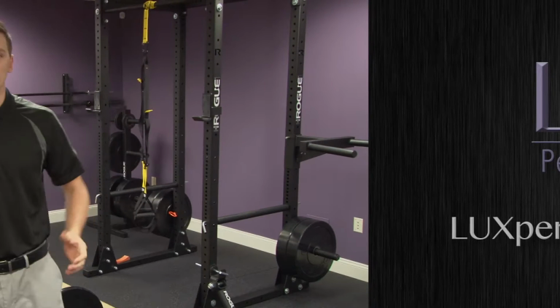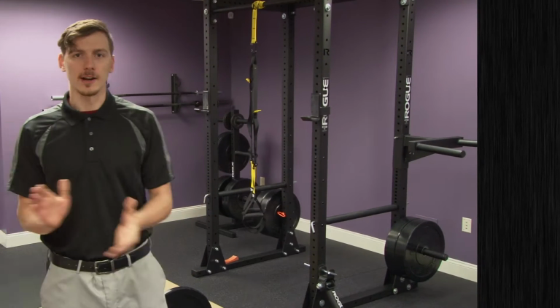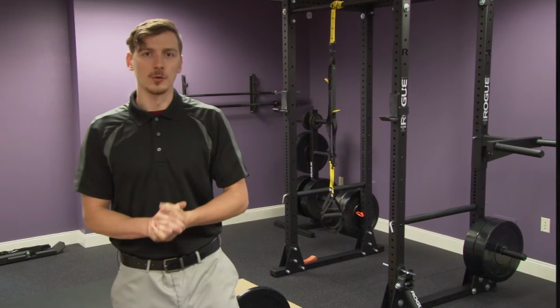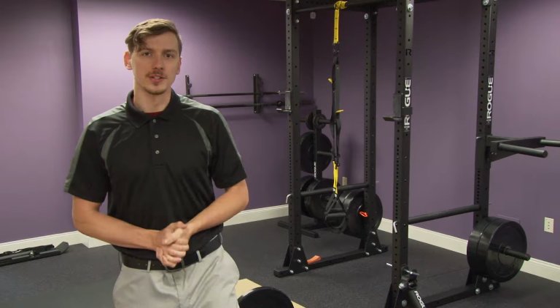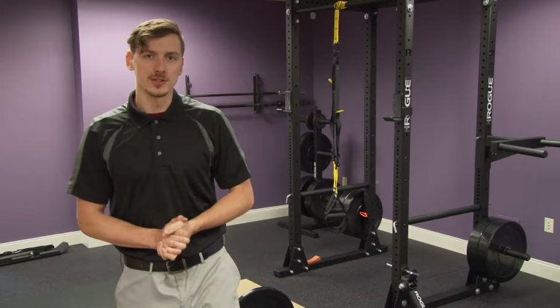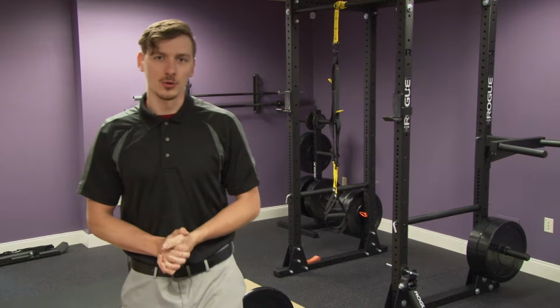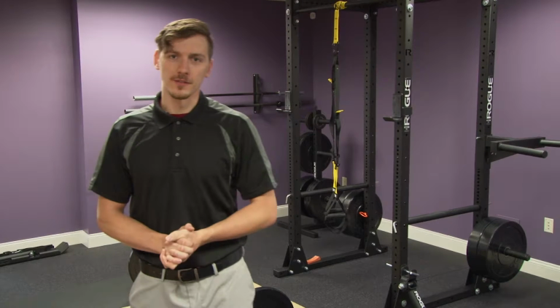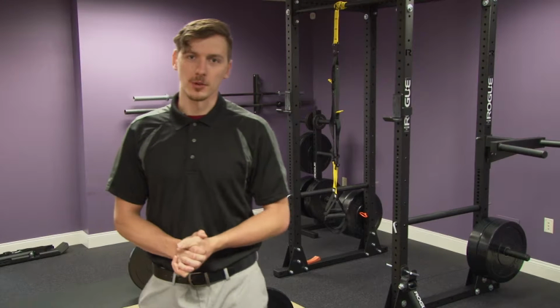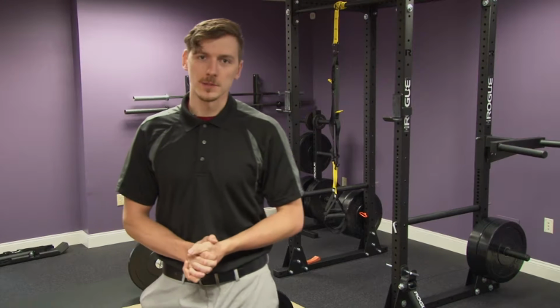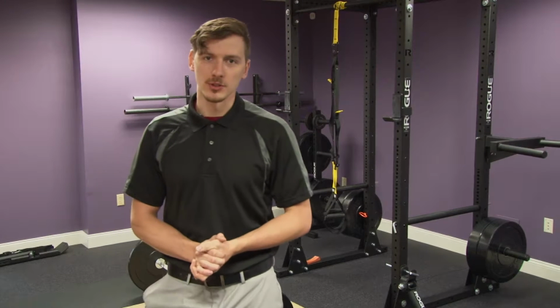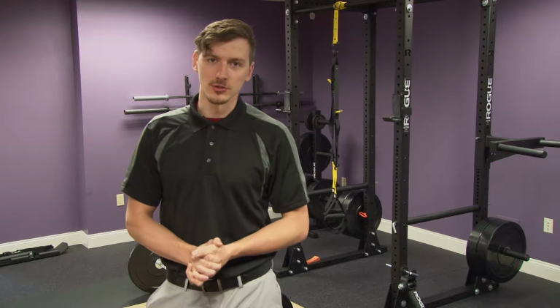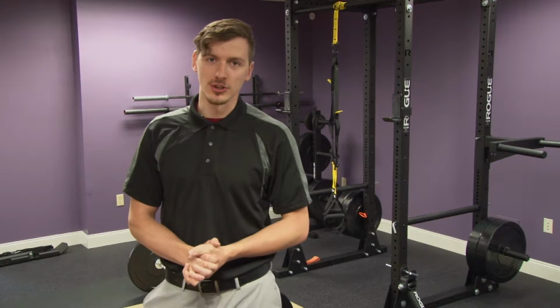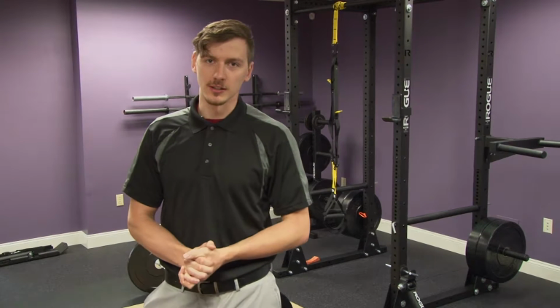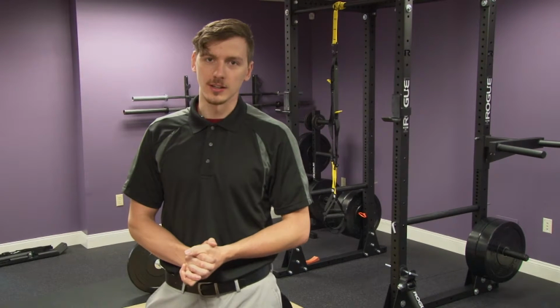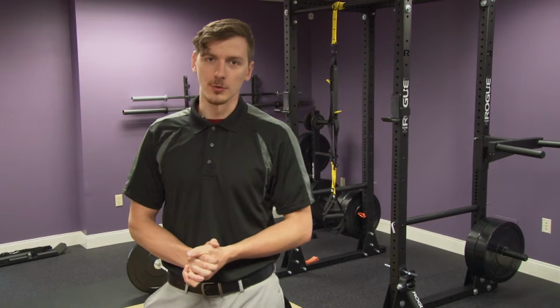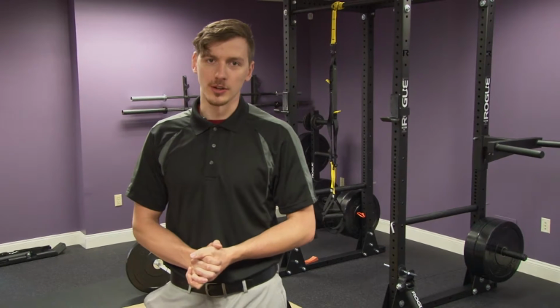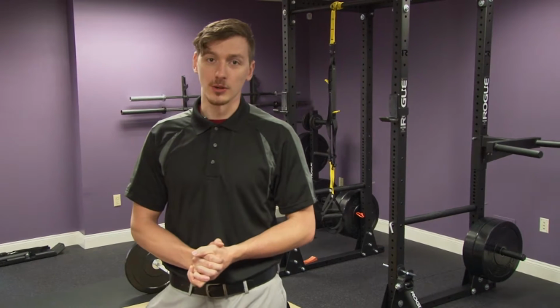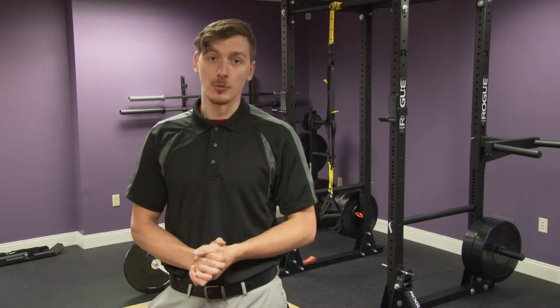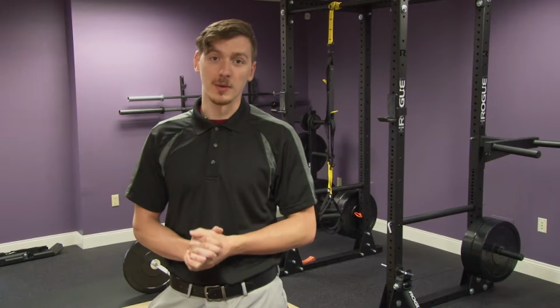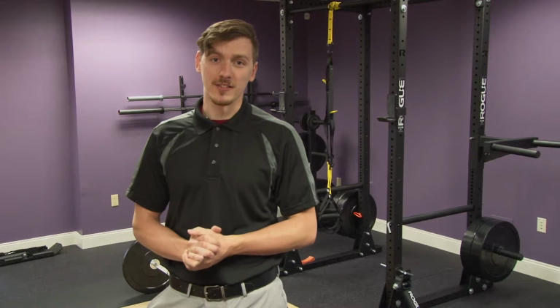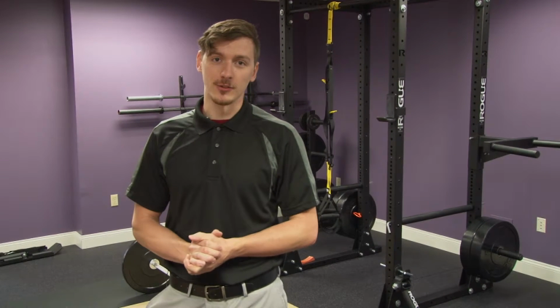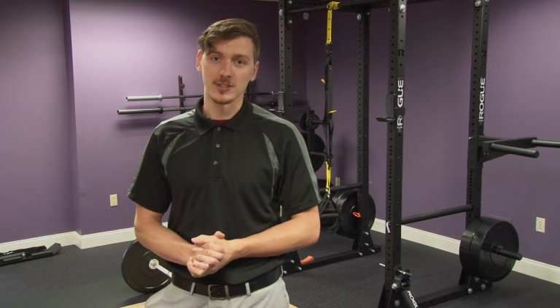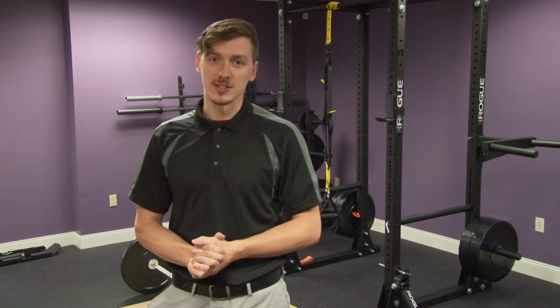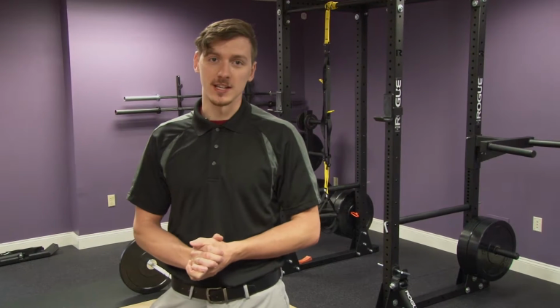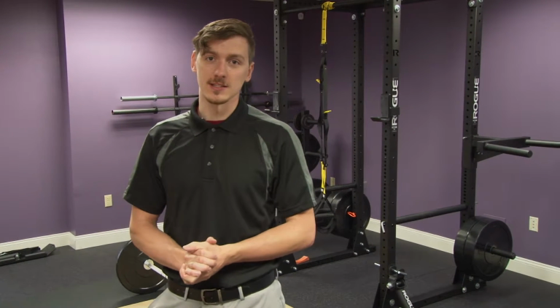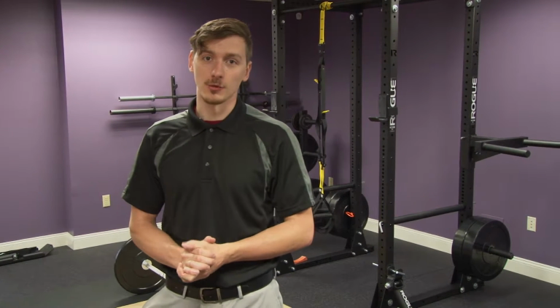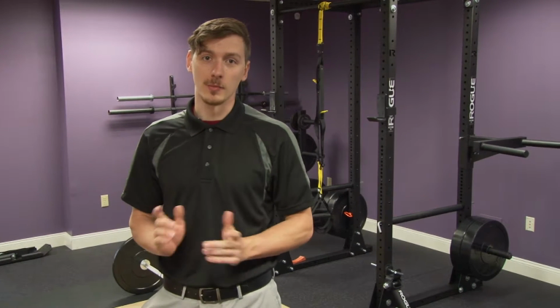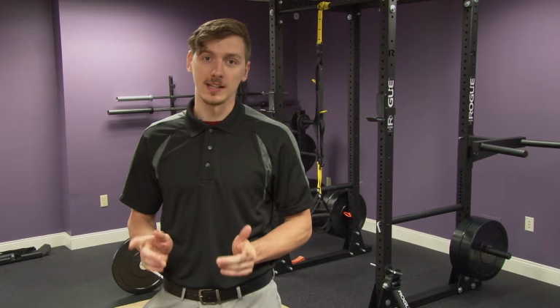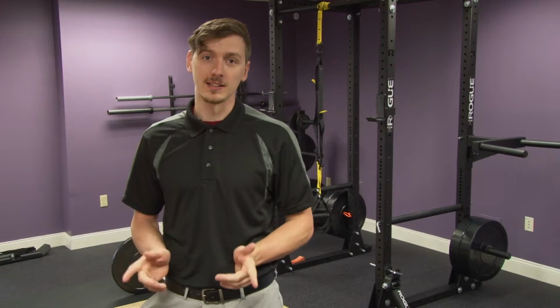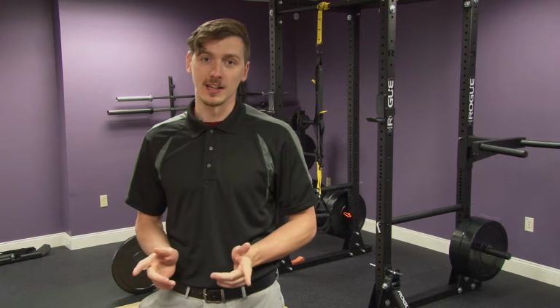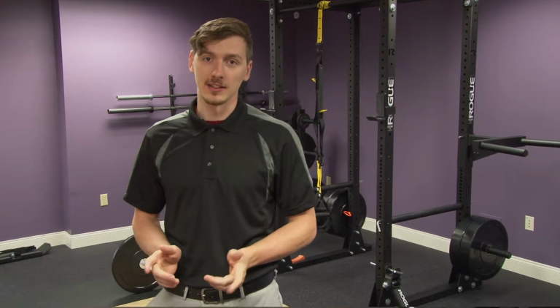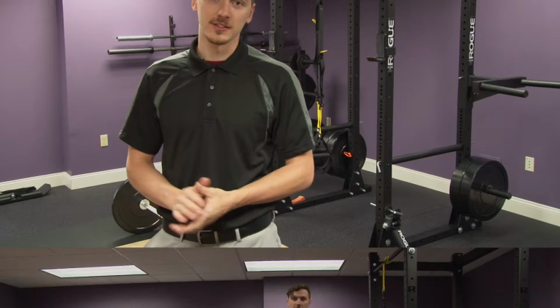Hi everyone, this is Cory from LUX Personal Training. Today we're going to work on one of my favorite exercises, the Romanian deadlift.